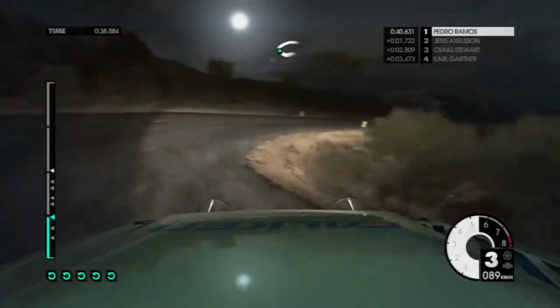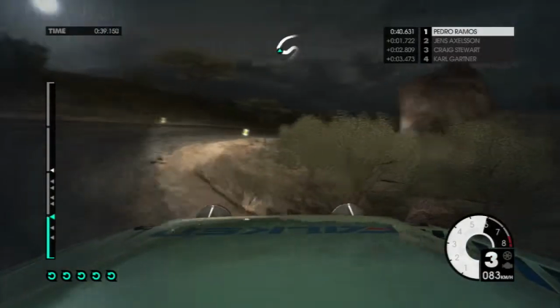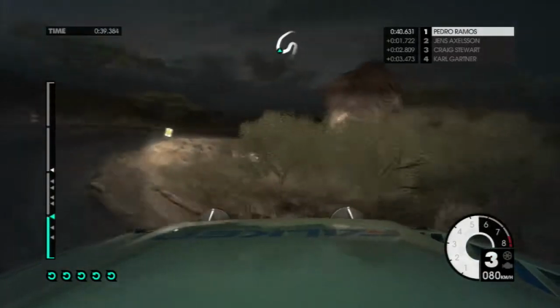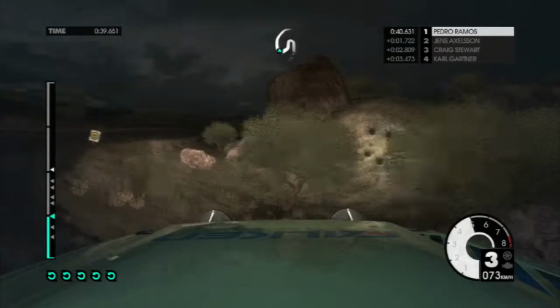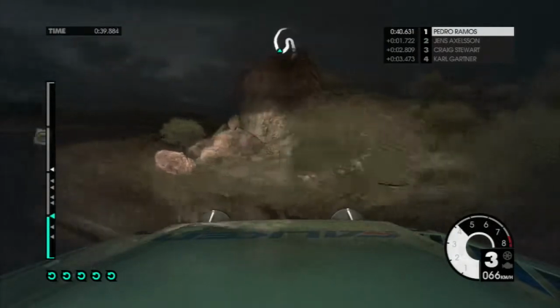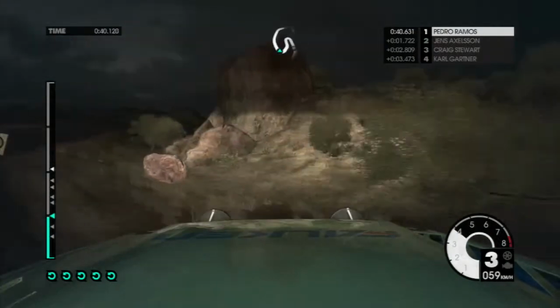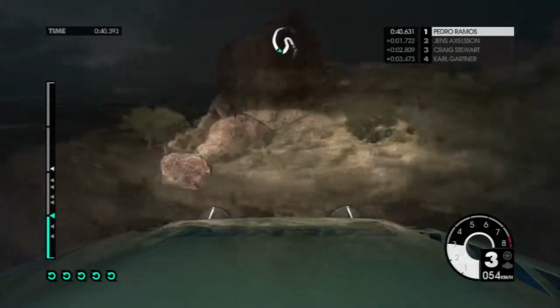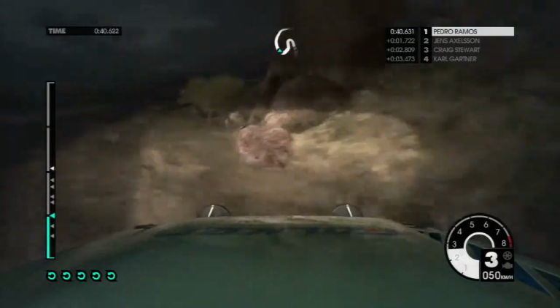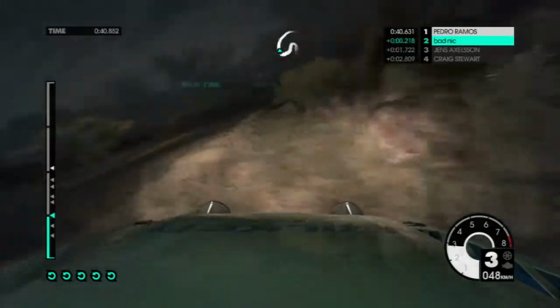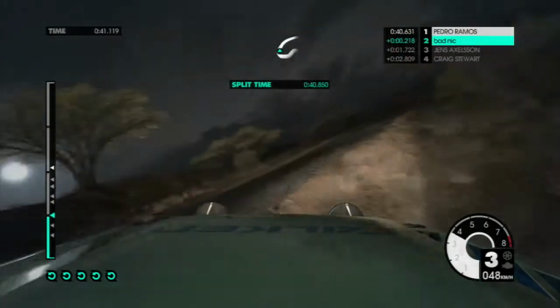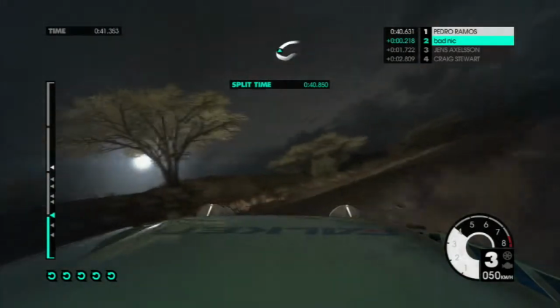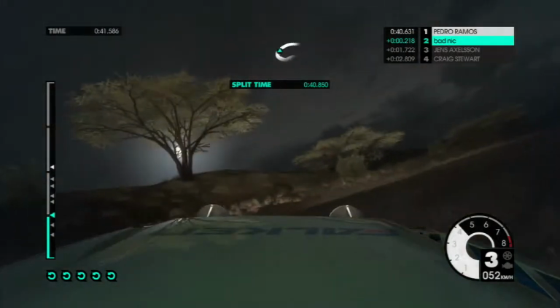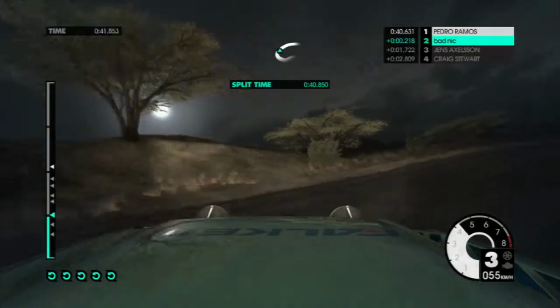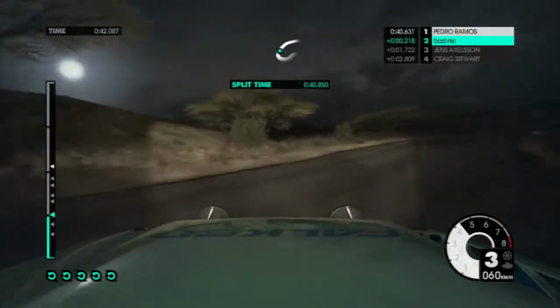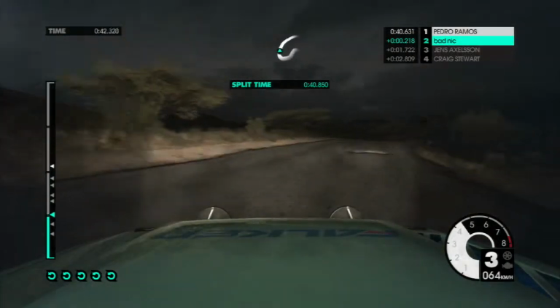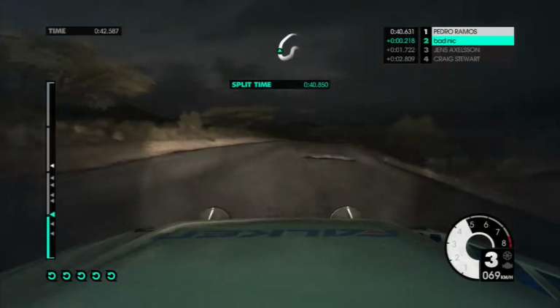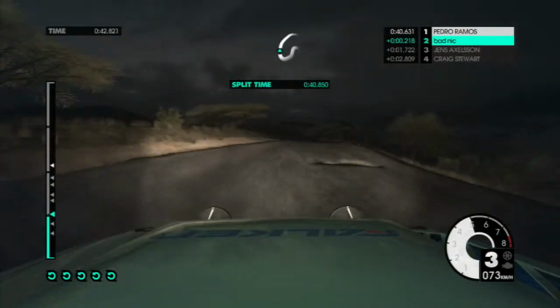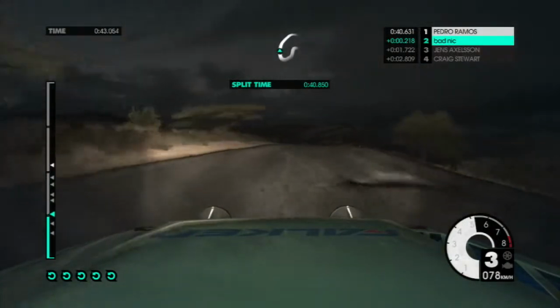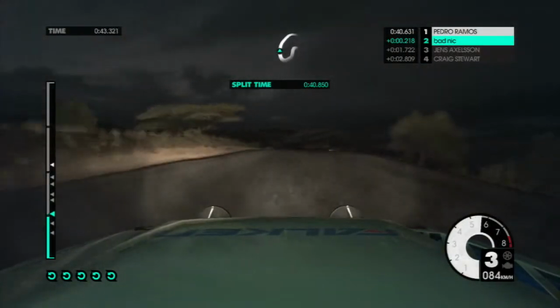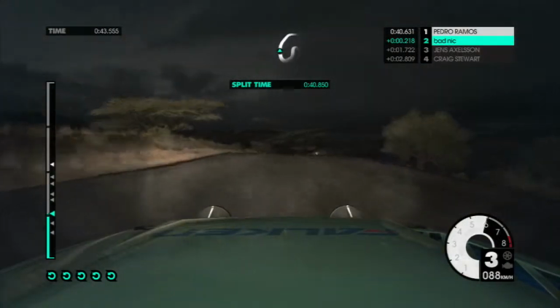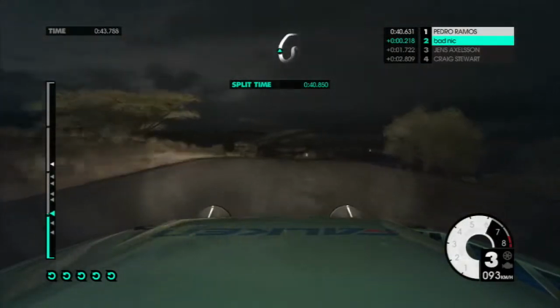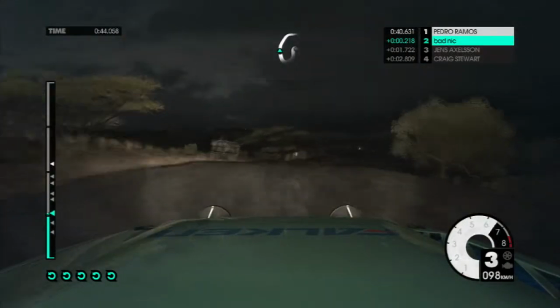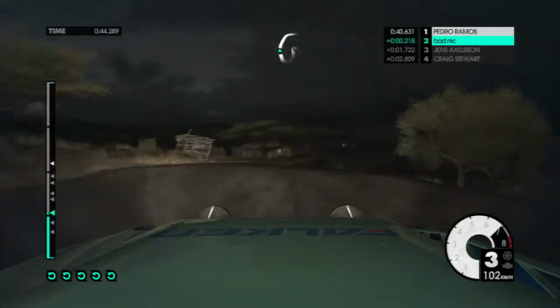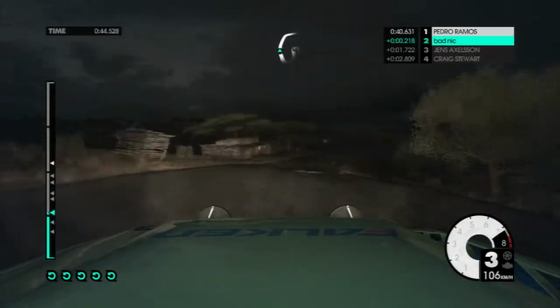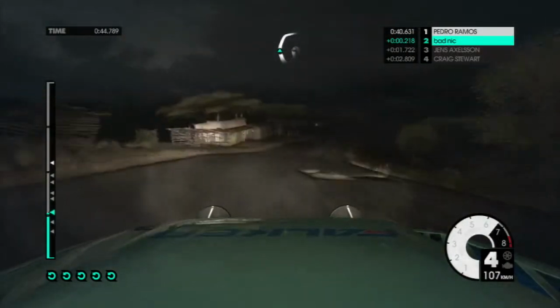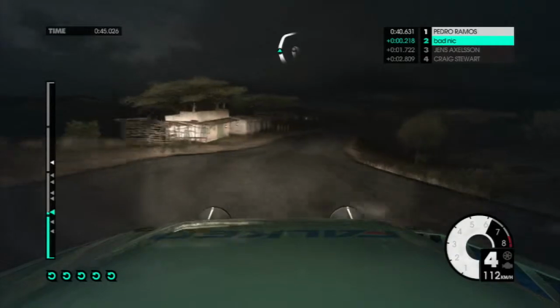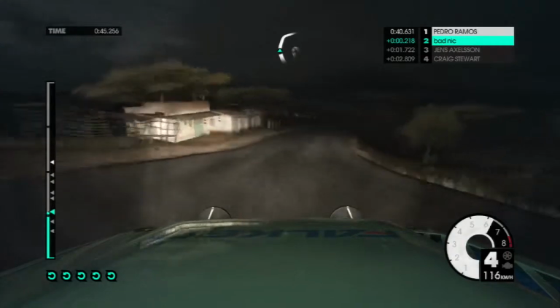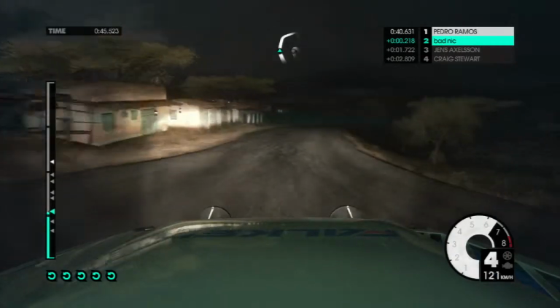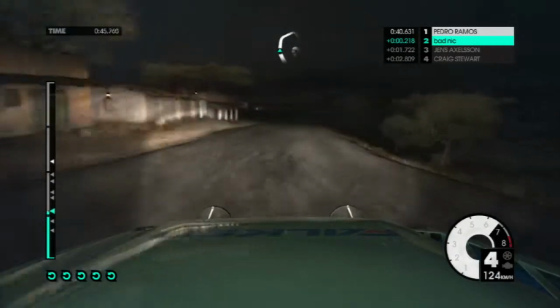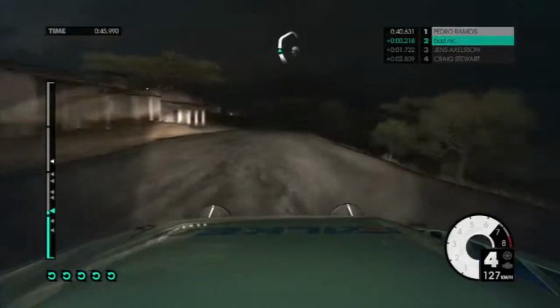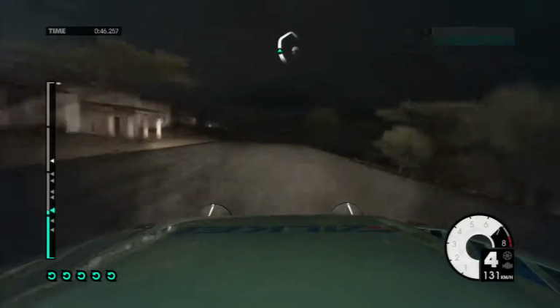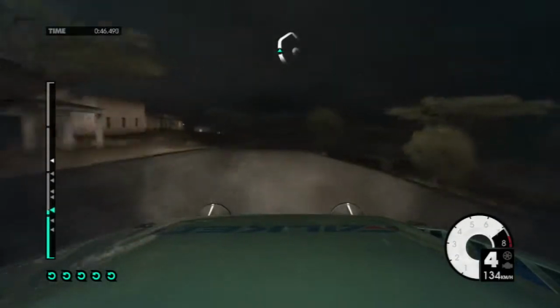40, right 6 over, fast, keep in. 60, right 5, 40.